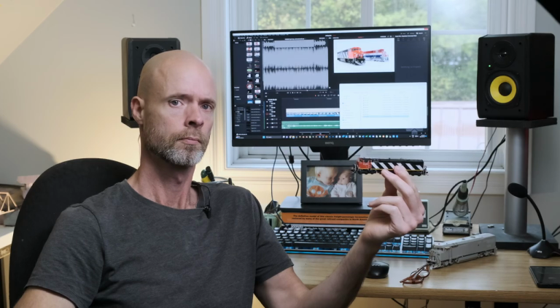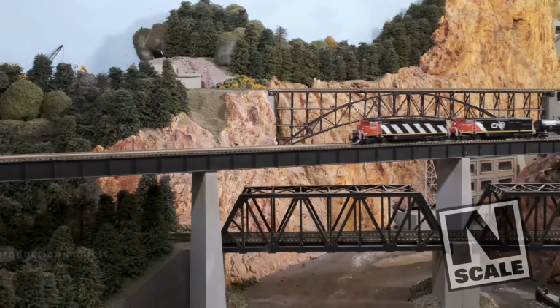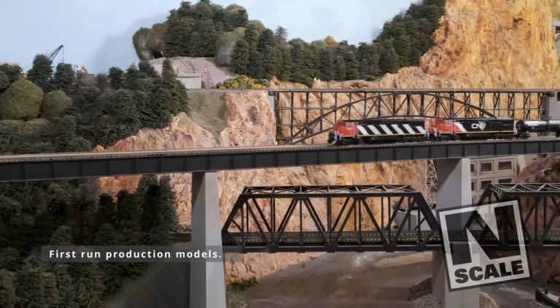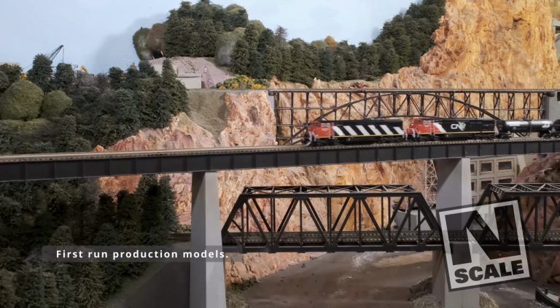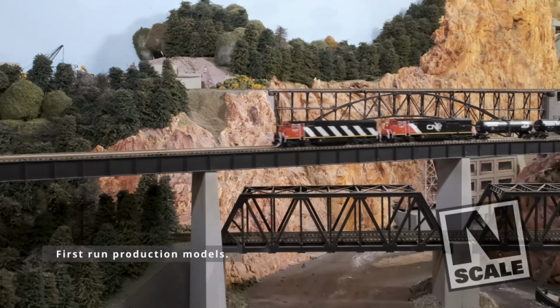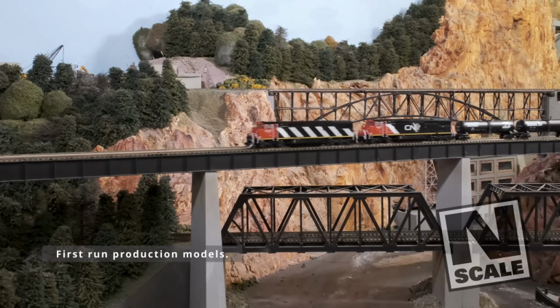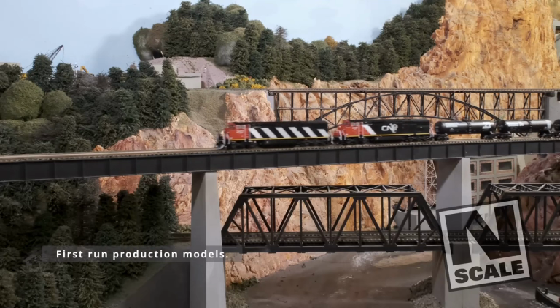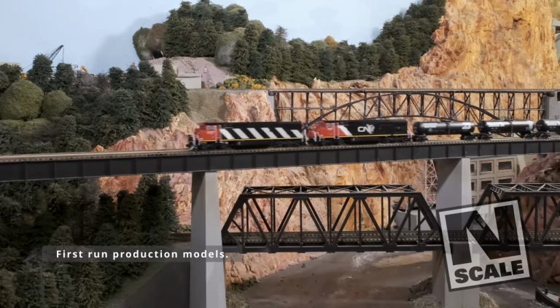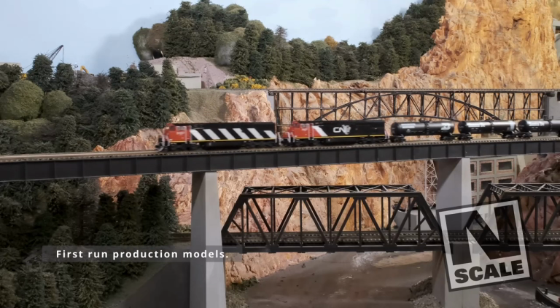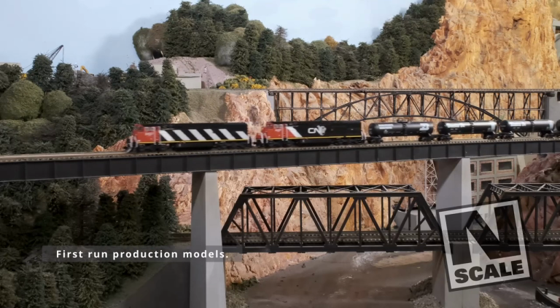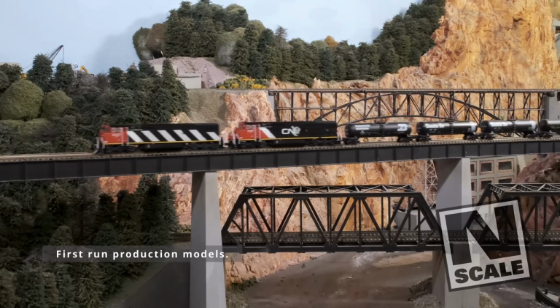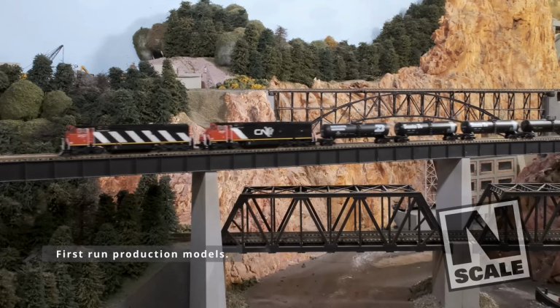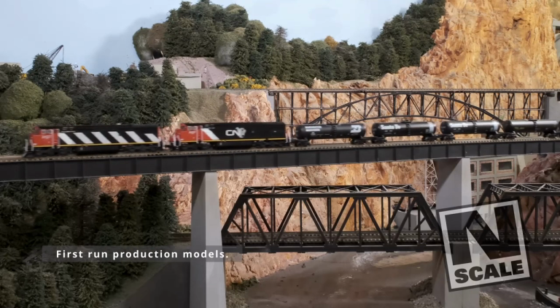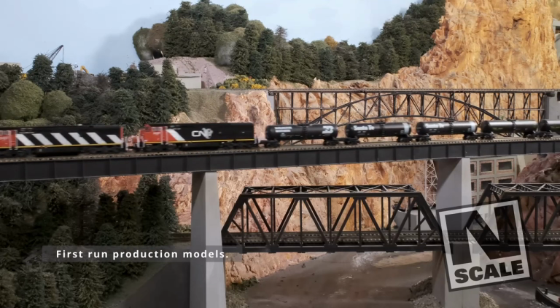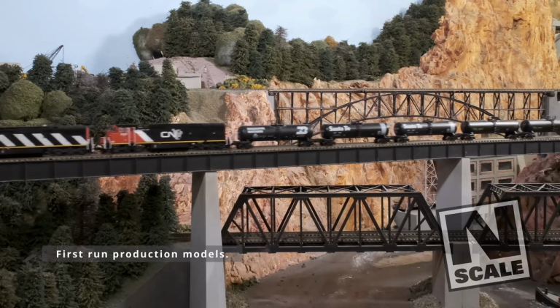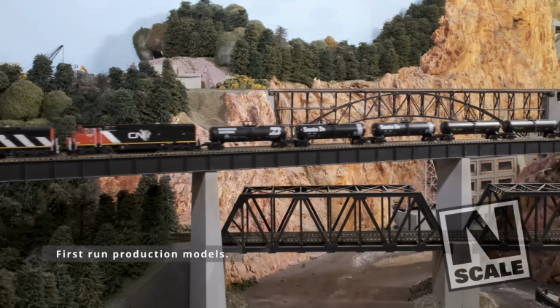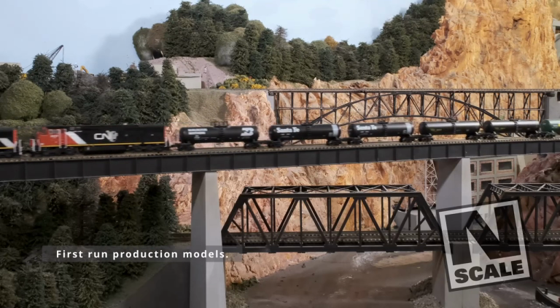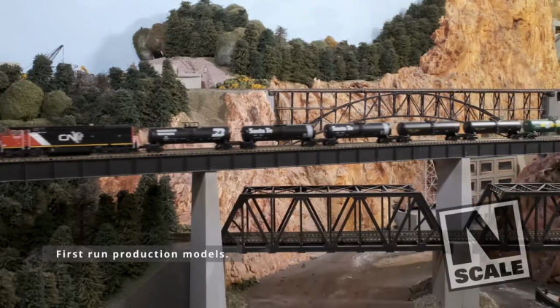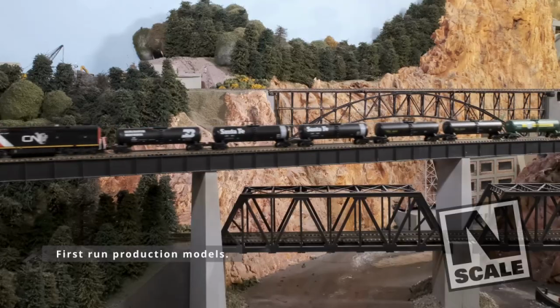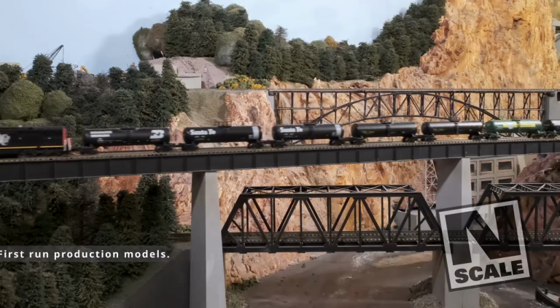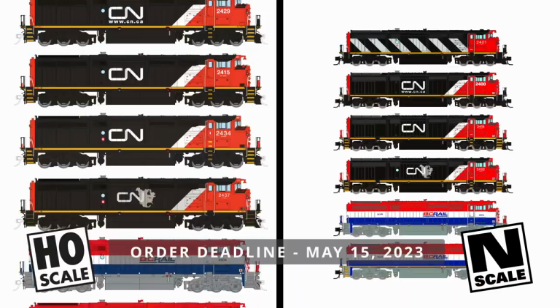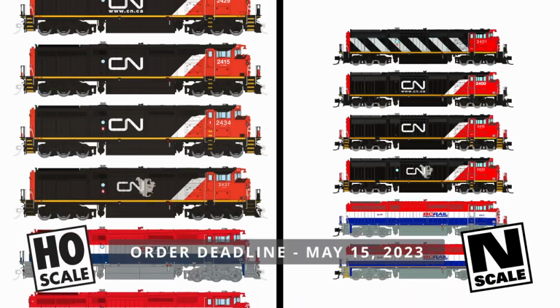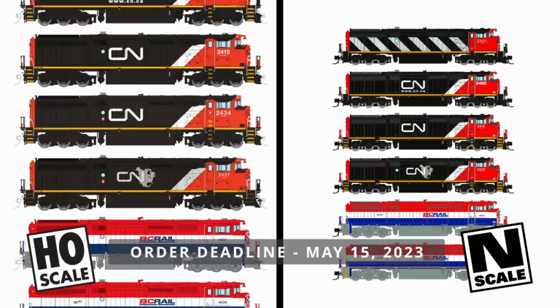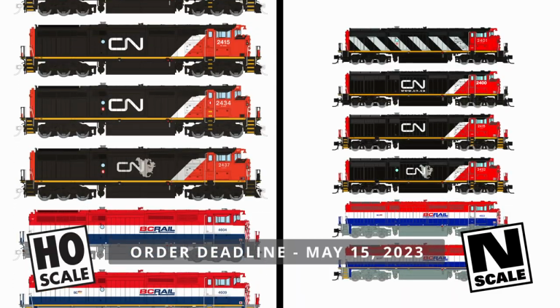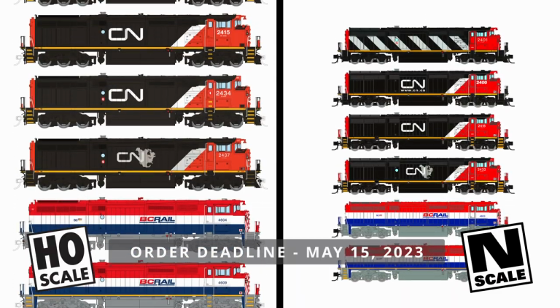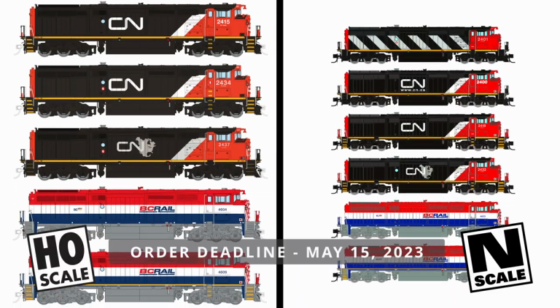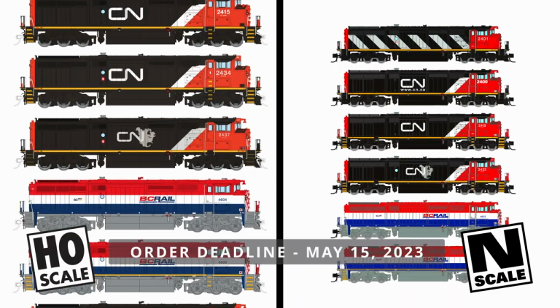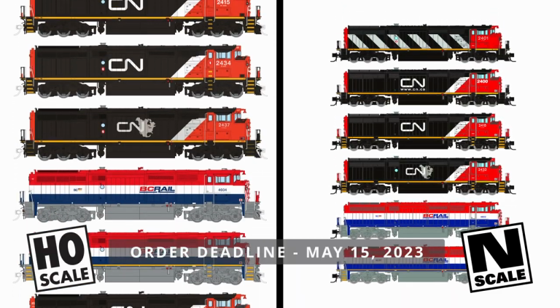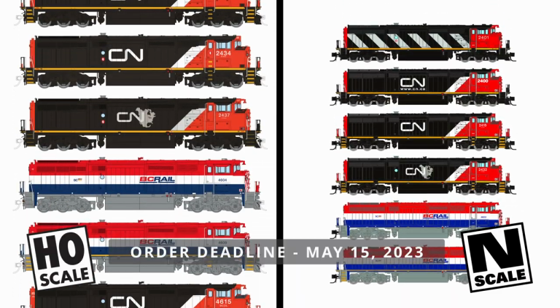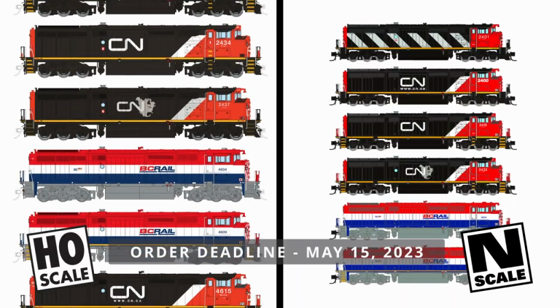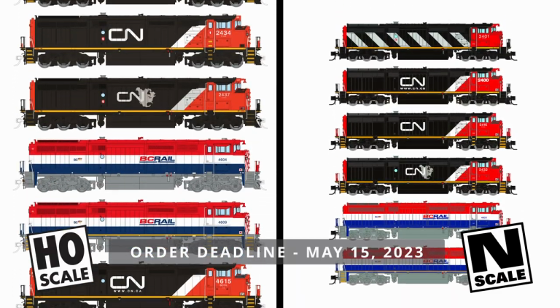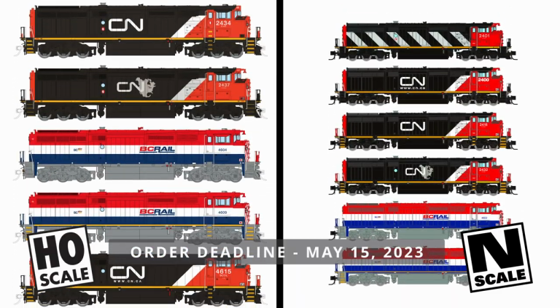The order deadline for both the HO and N-Scale Dash 8s is May 15th, 2023. So order today and level up your Draper Taper game.